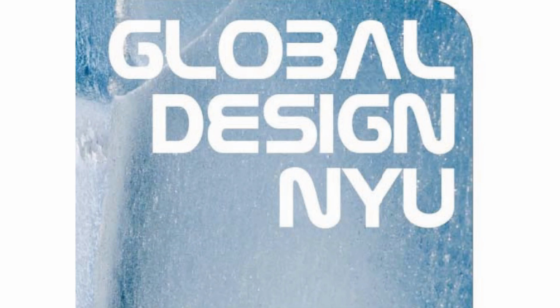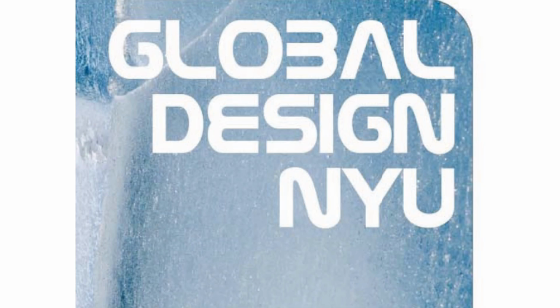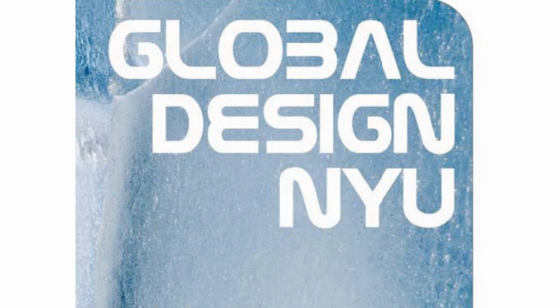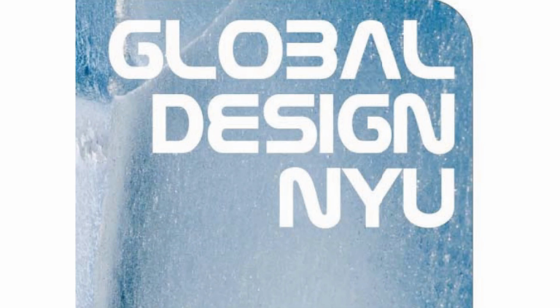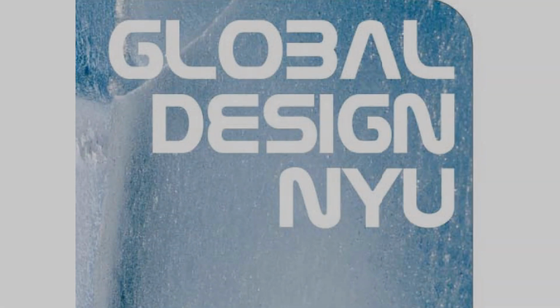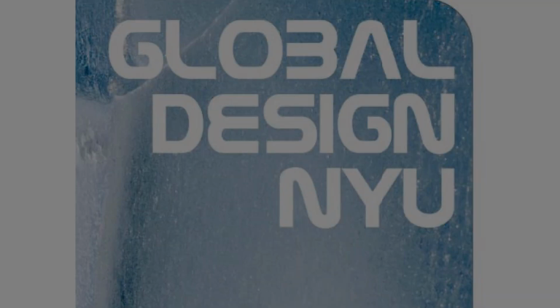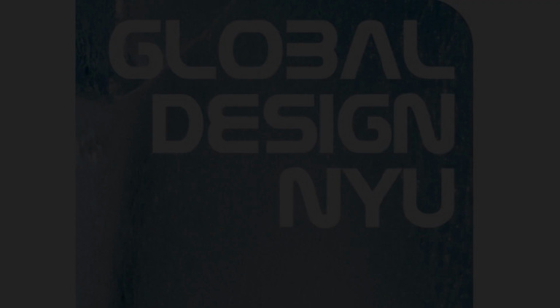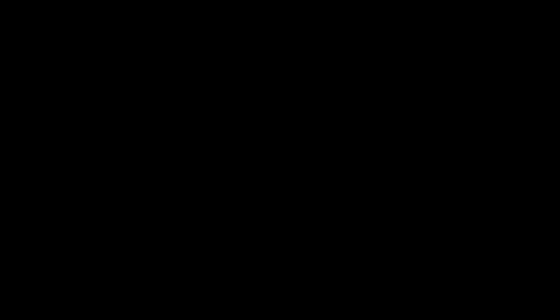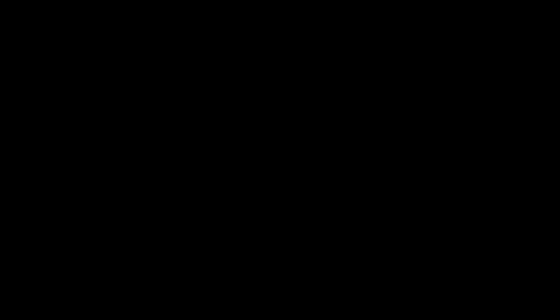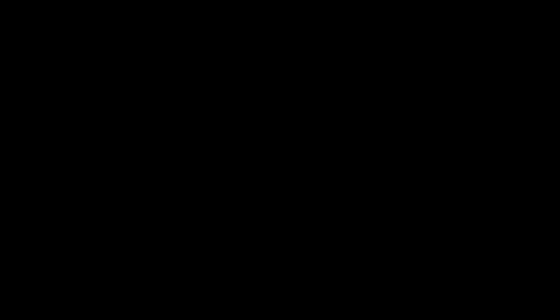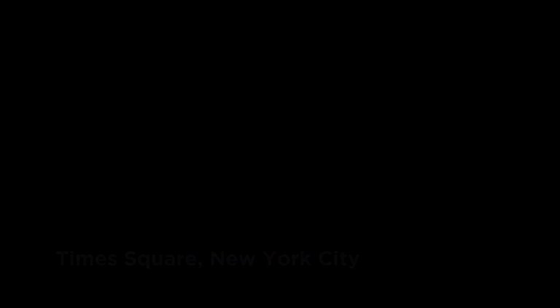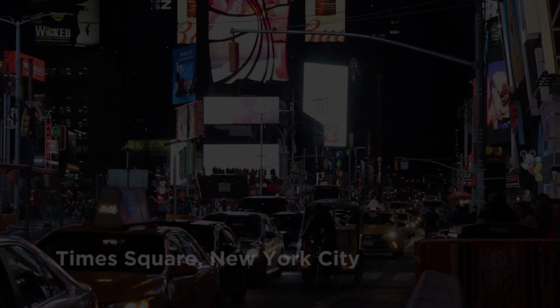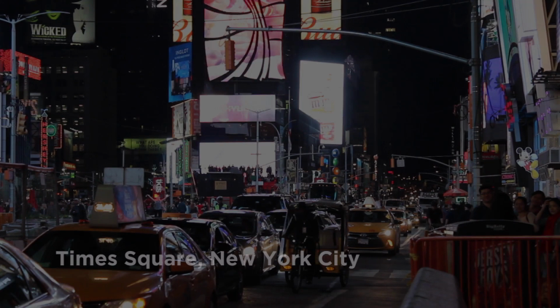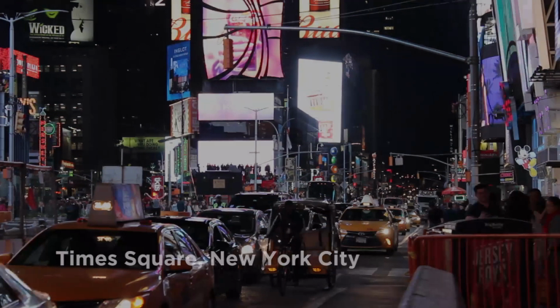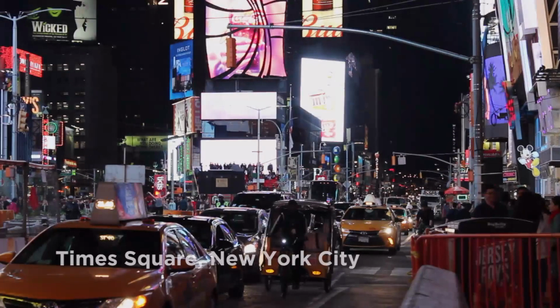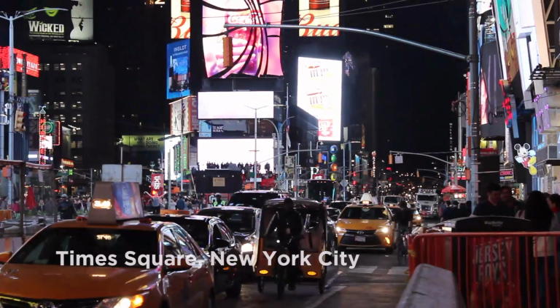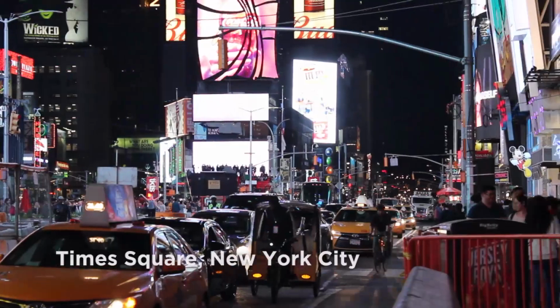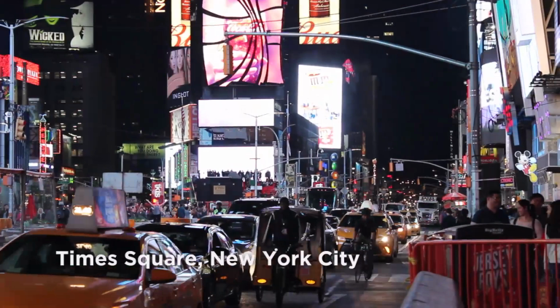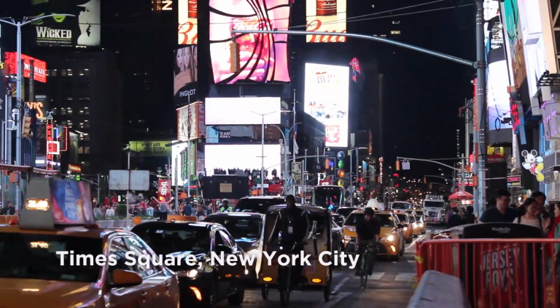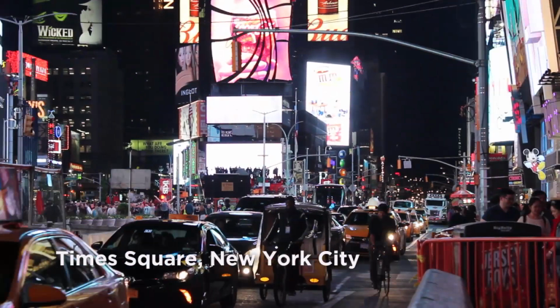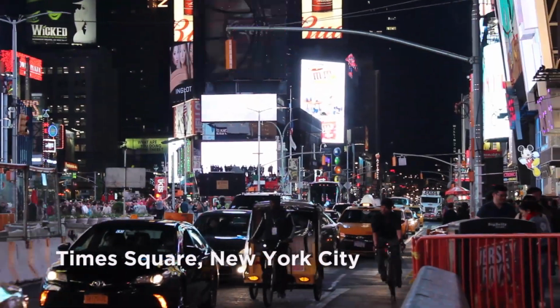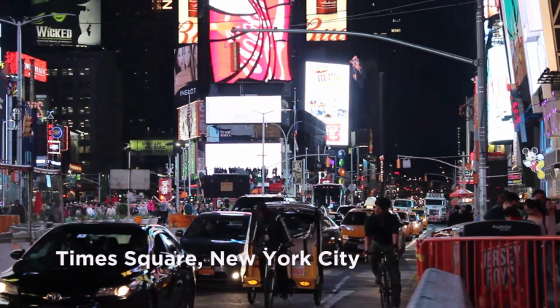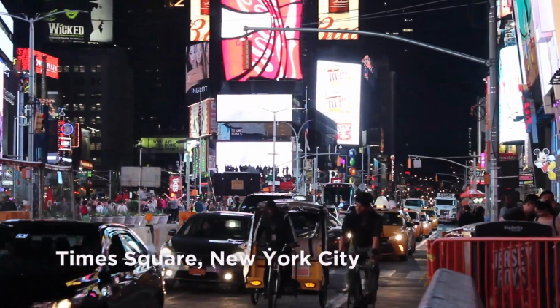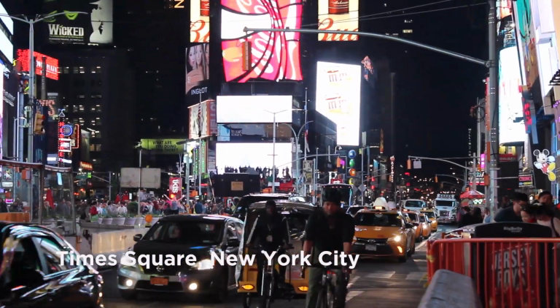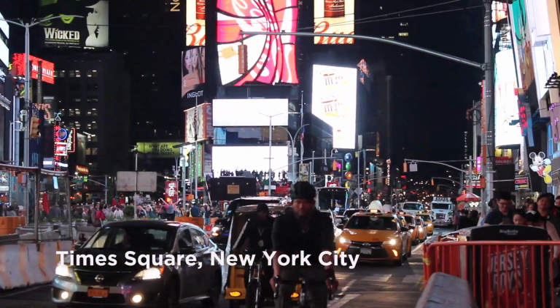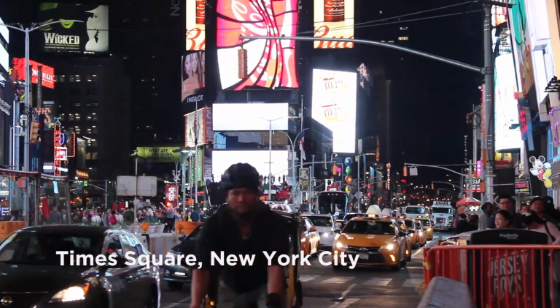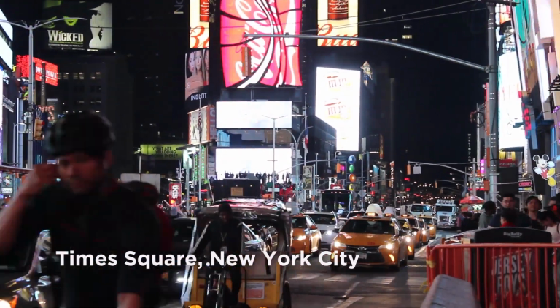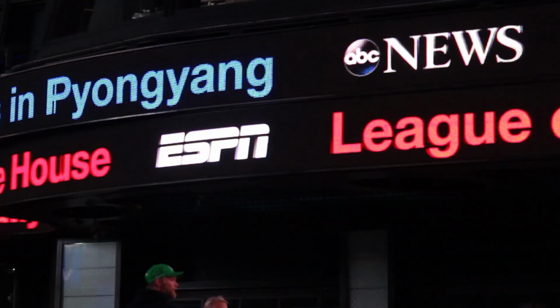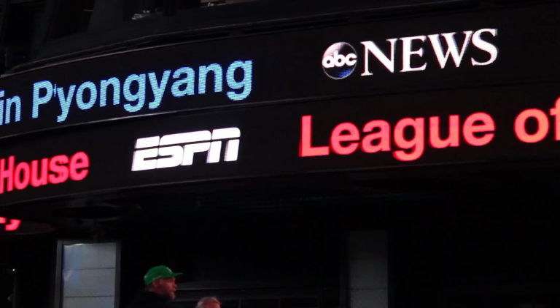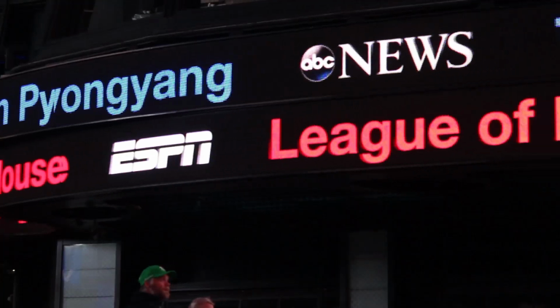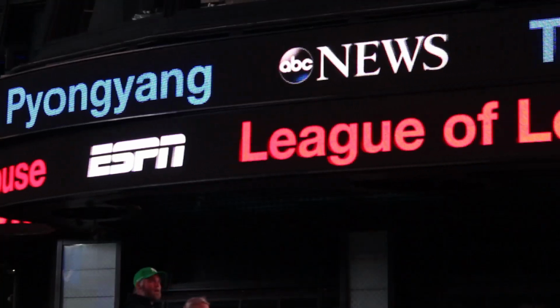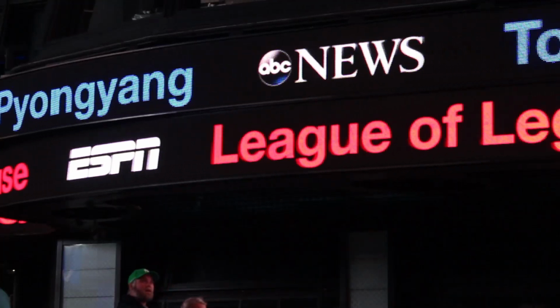Times Square was once green. Now you want to bring nature back again.